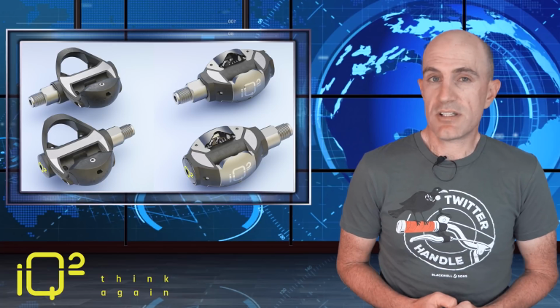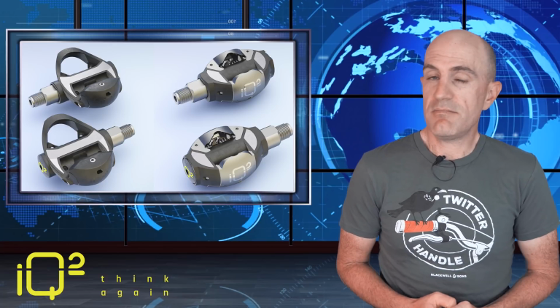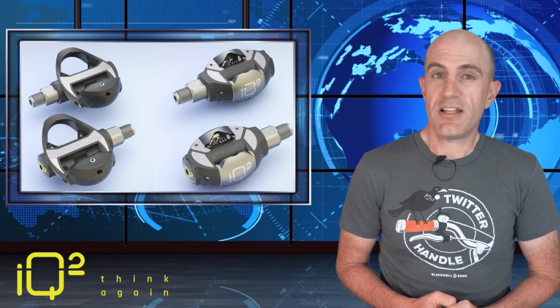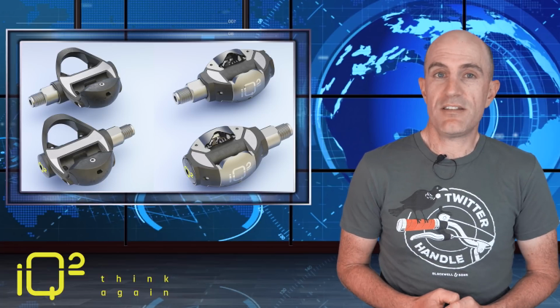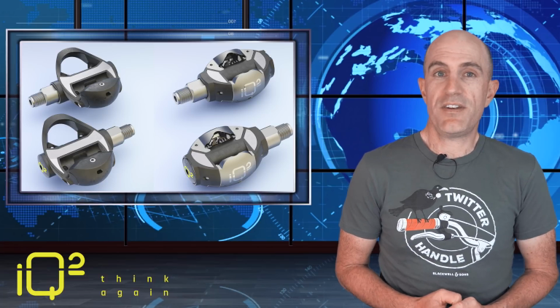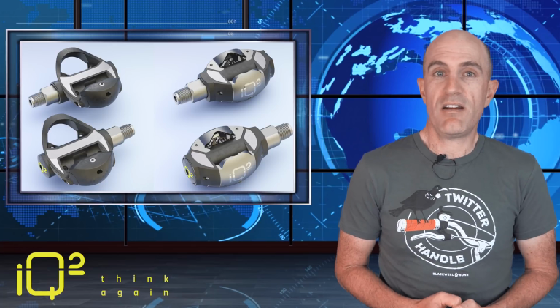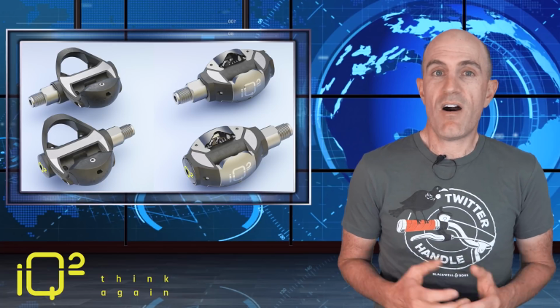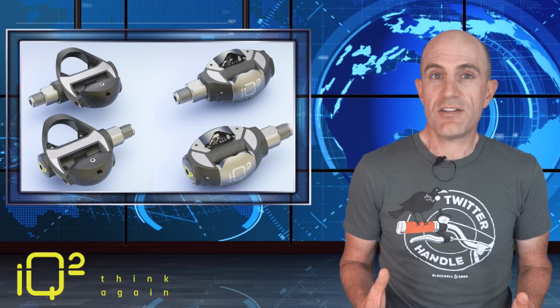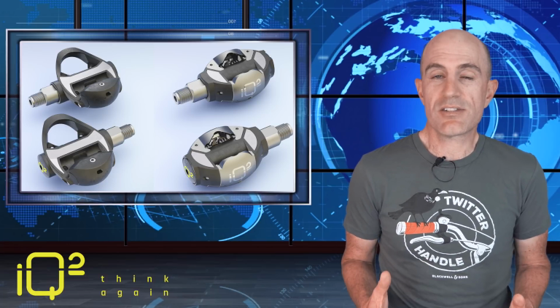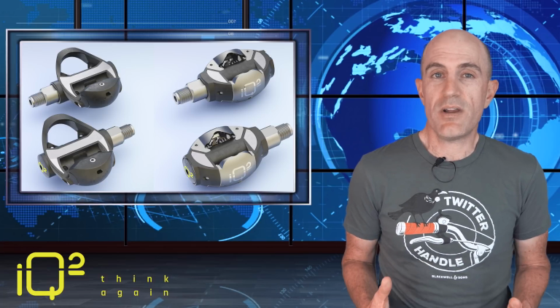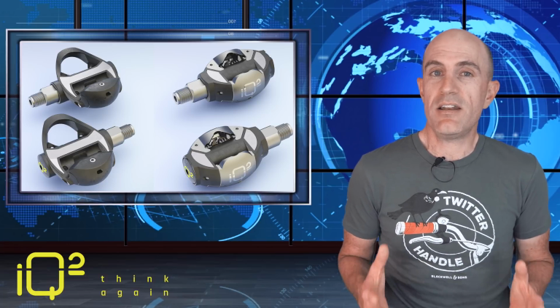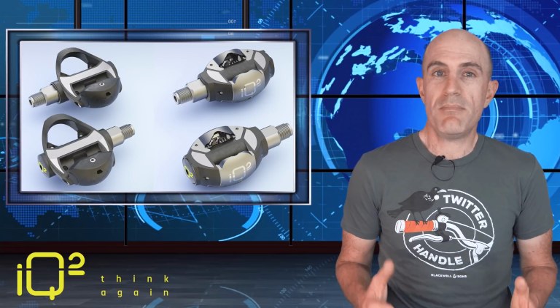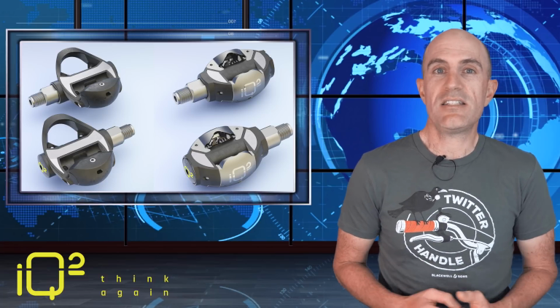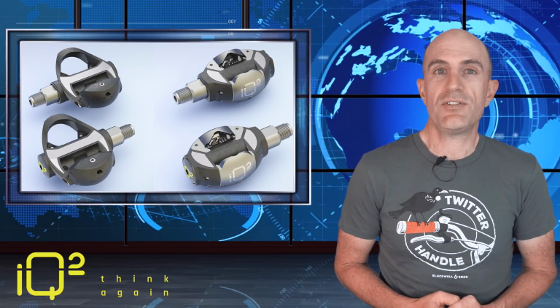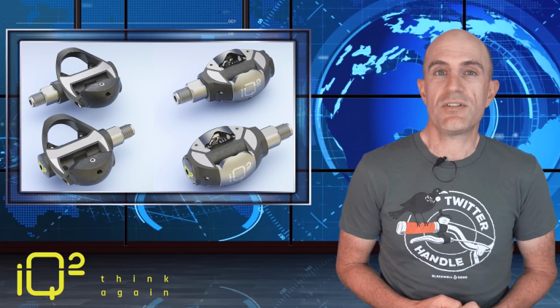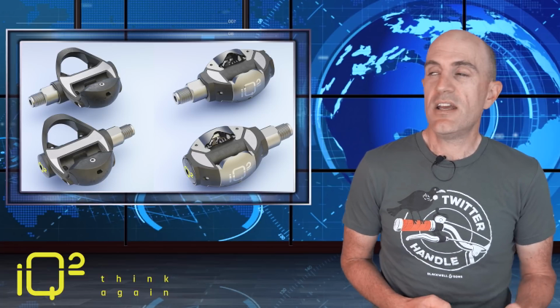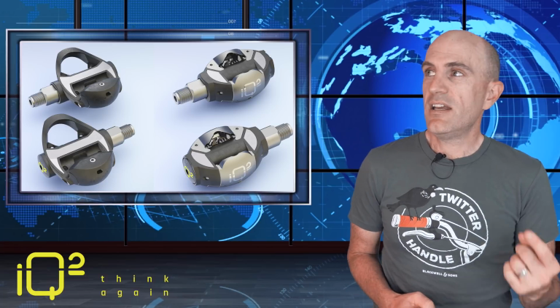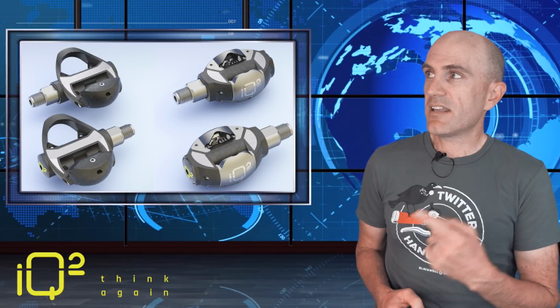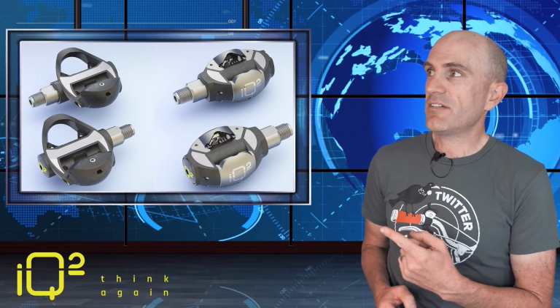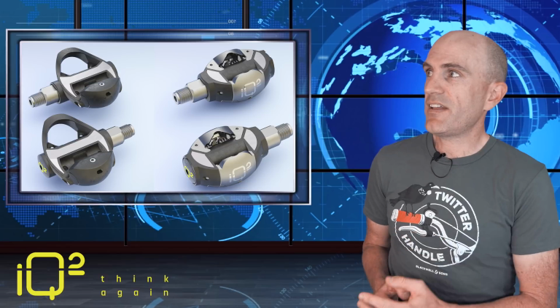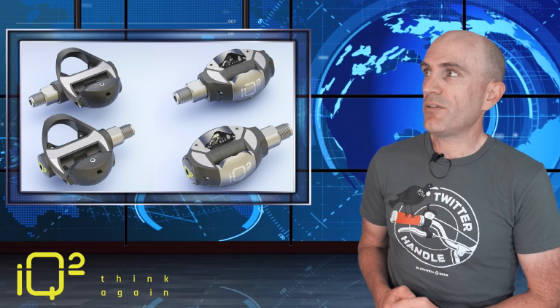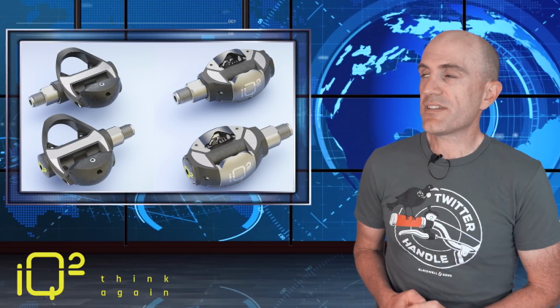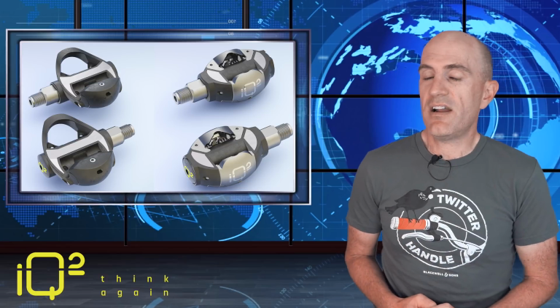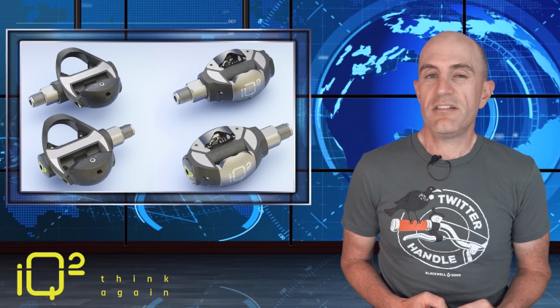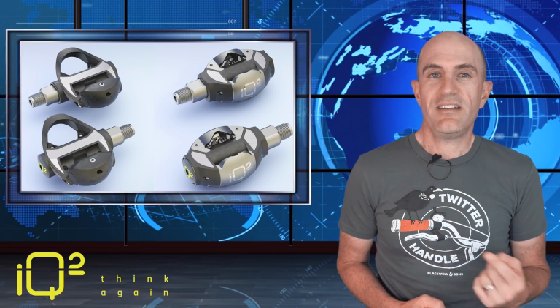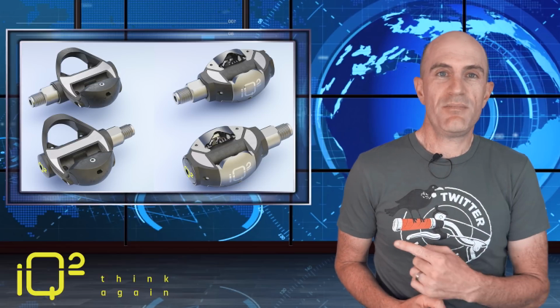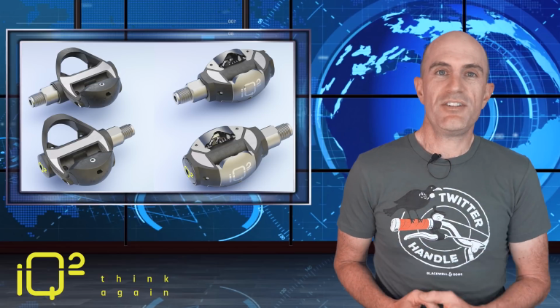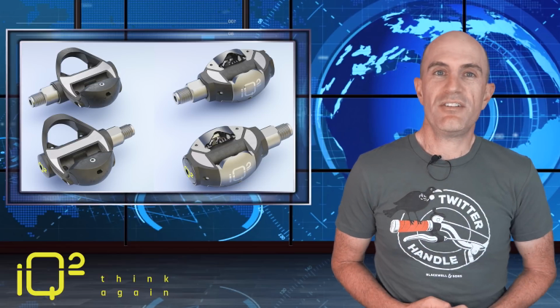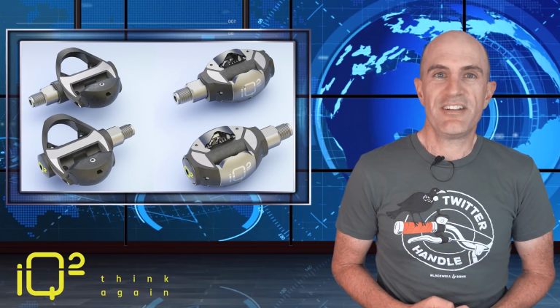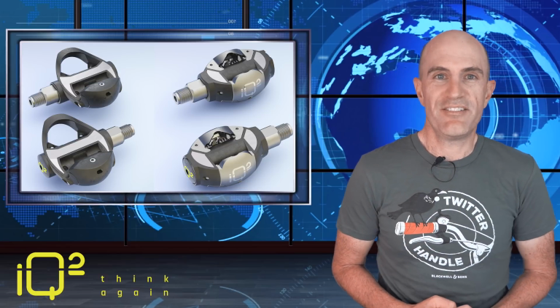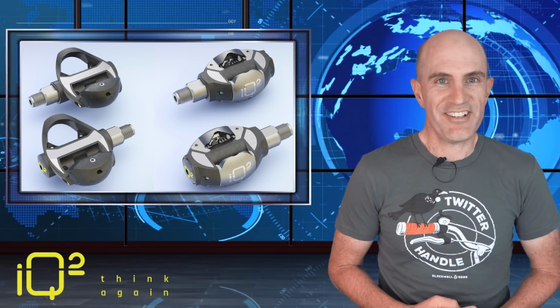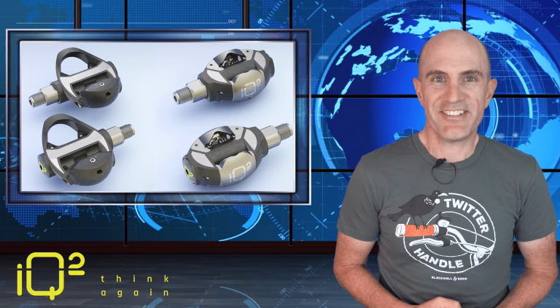So that's it for now. IQ Squared, massive news — getting rid of that old design, in with the new. Right on.